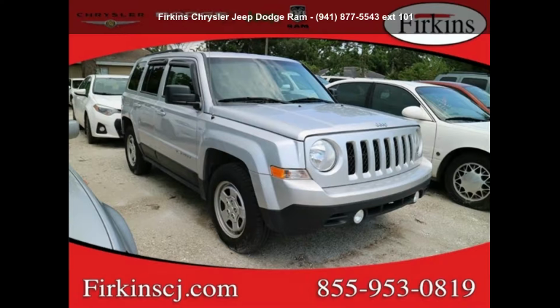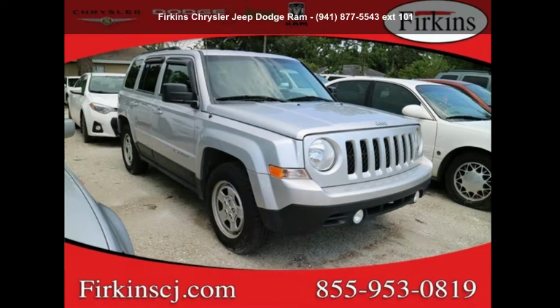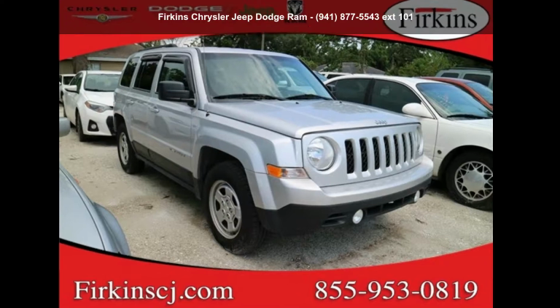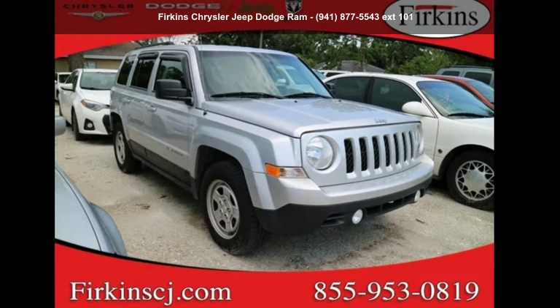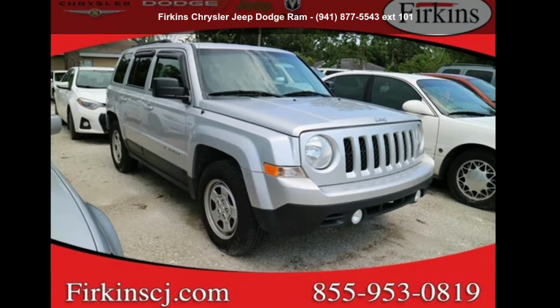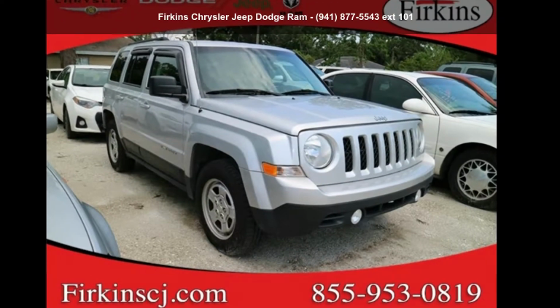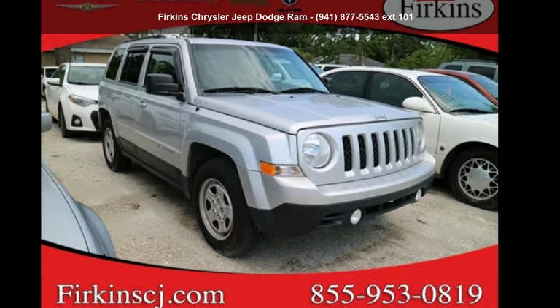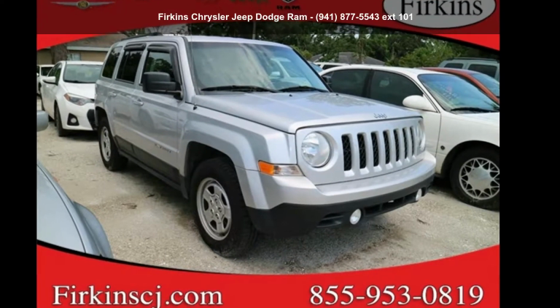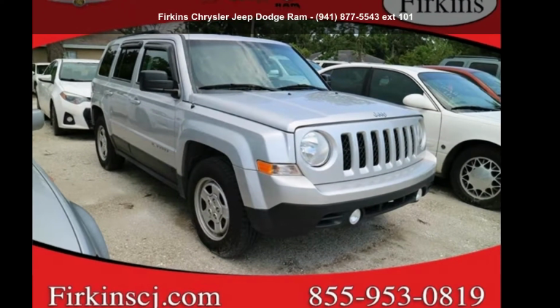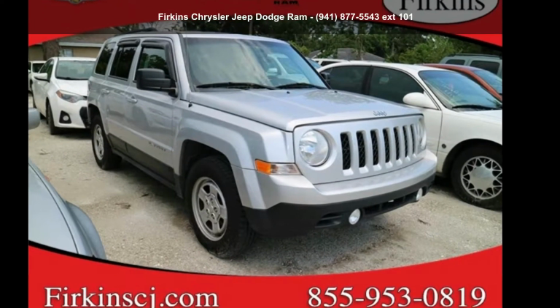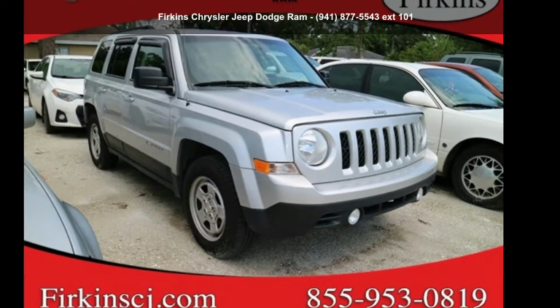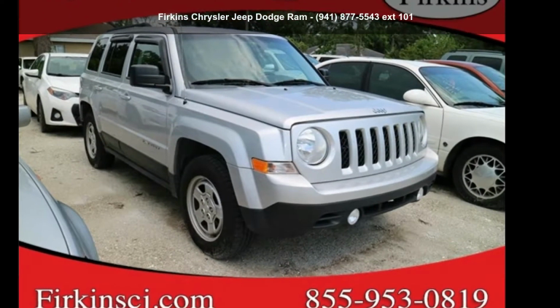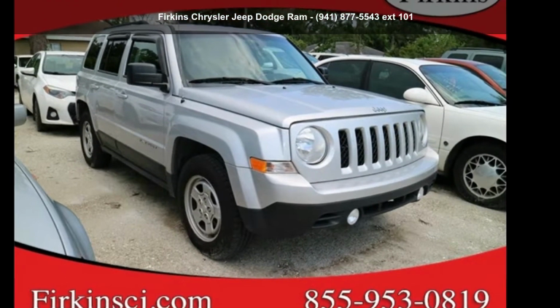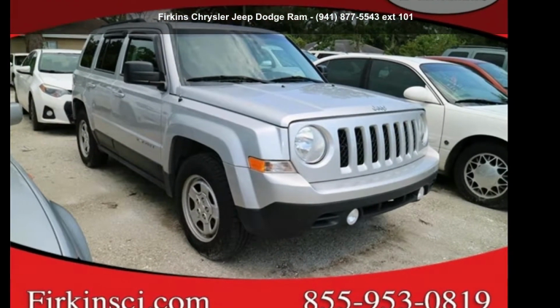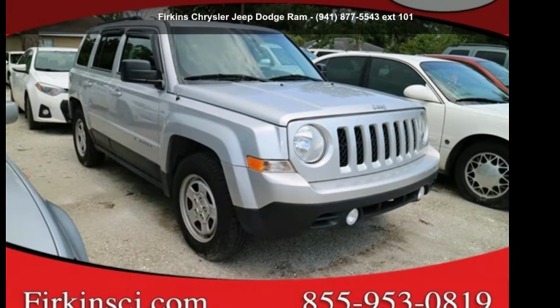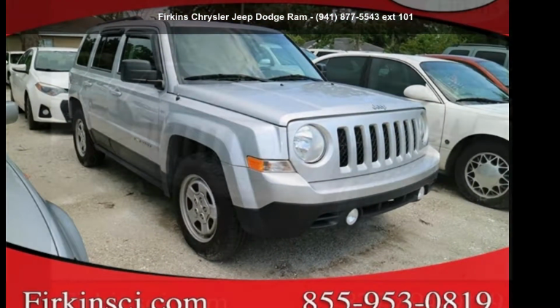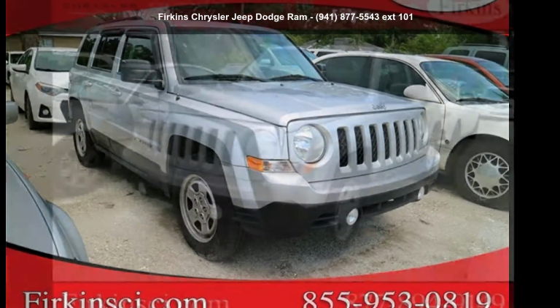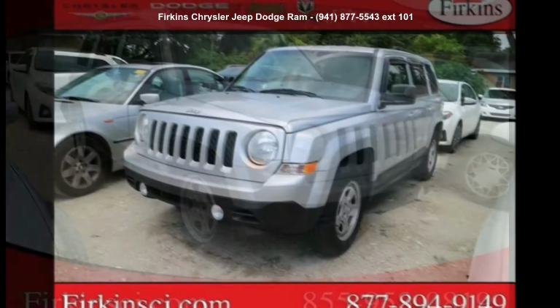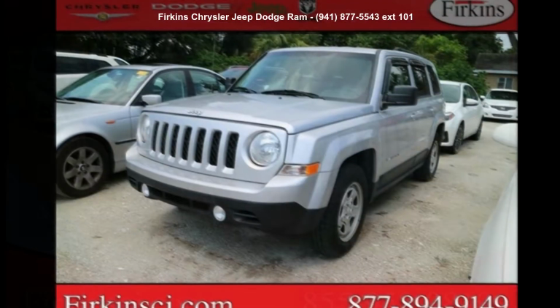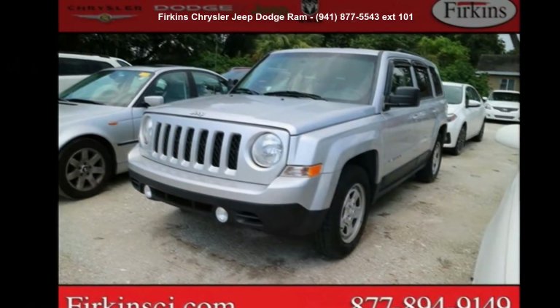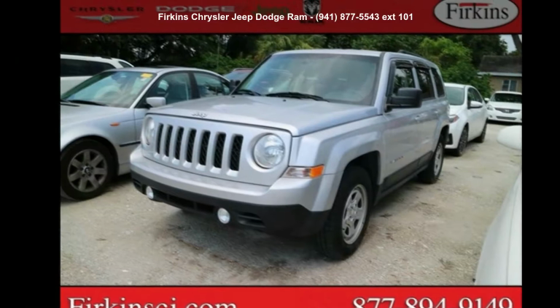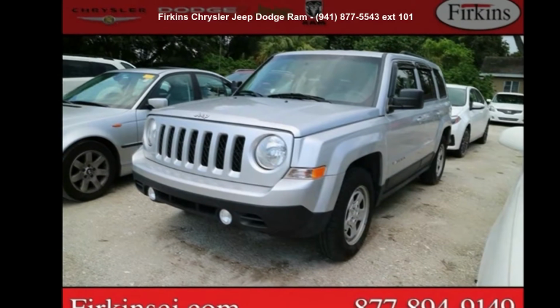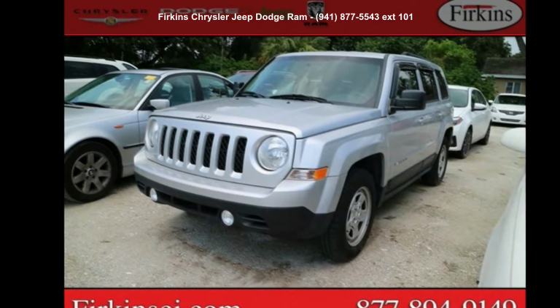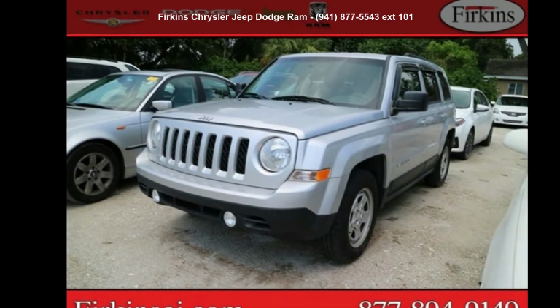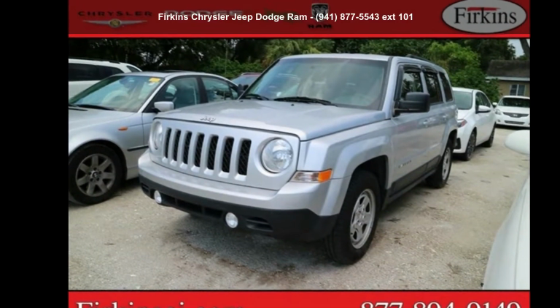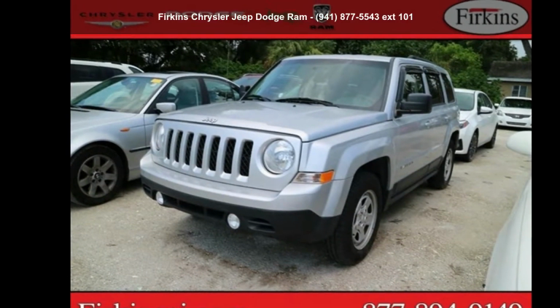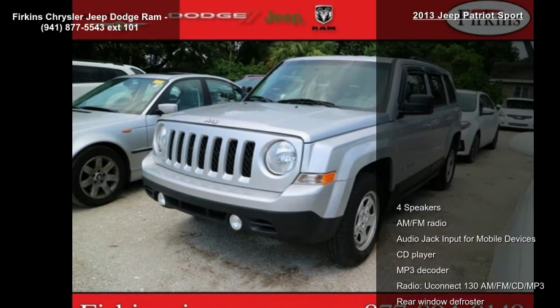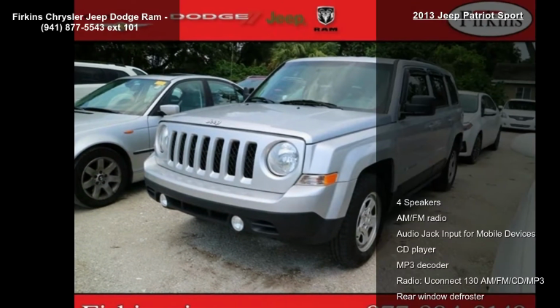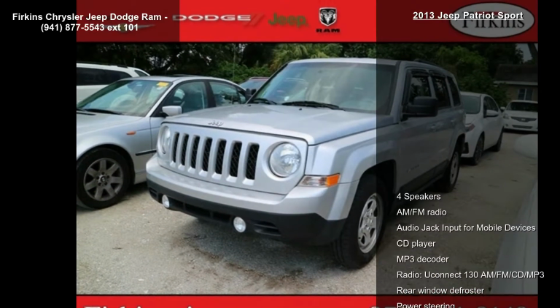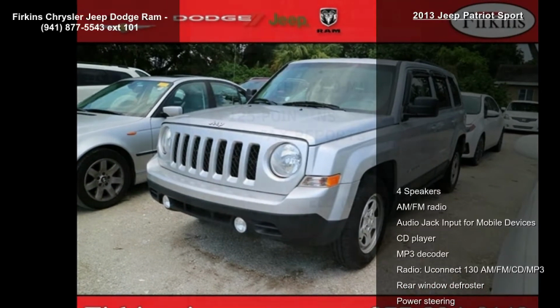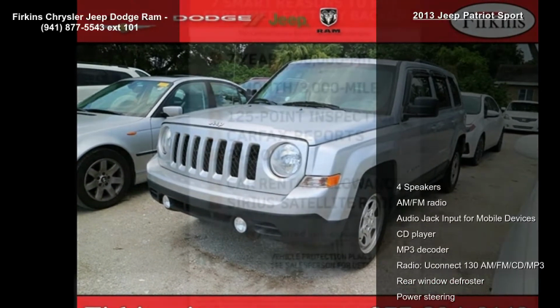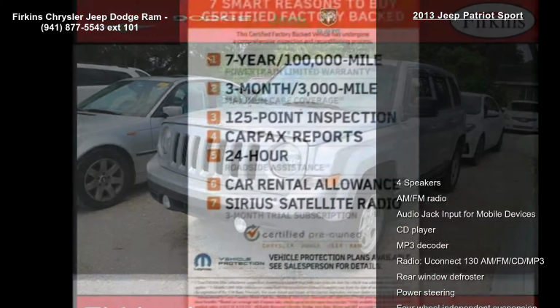Arrive in style with this Jeep 2013 Patriot Sport. If you are looking for an automobile with great features, look no further.